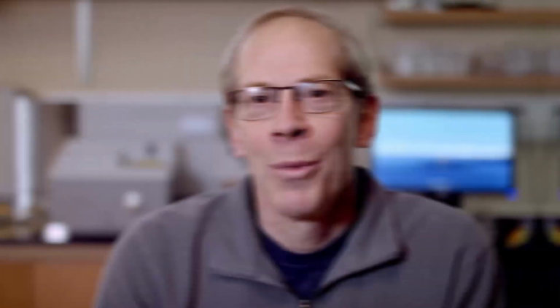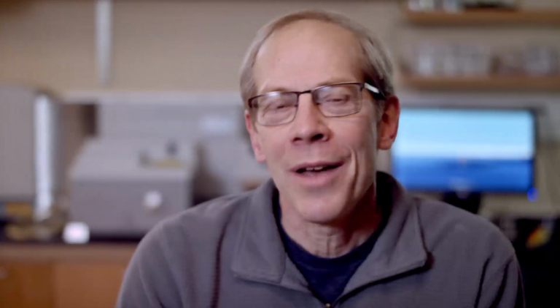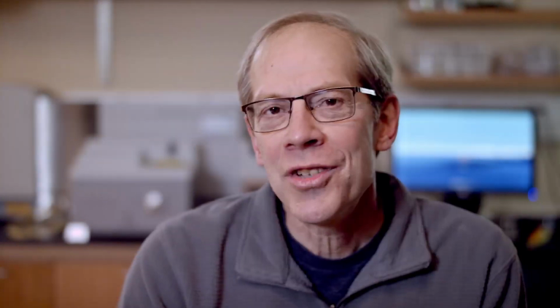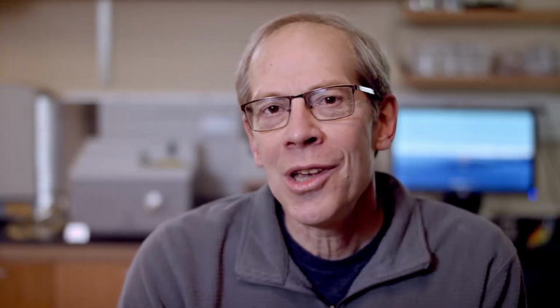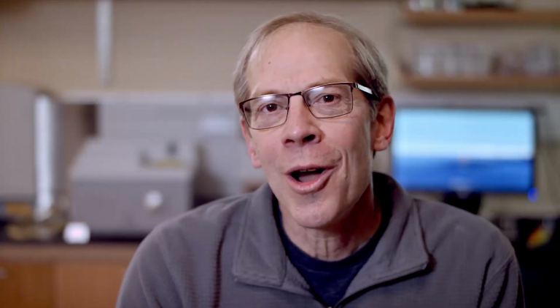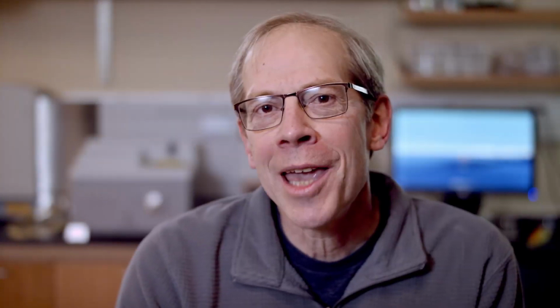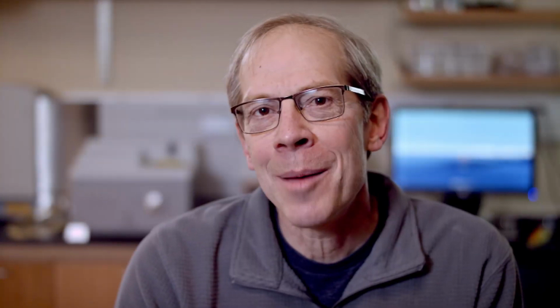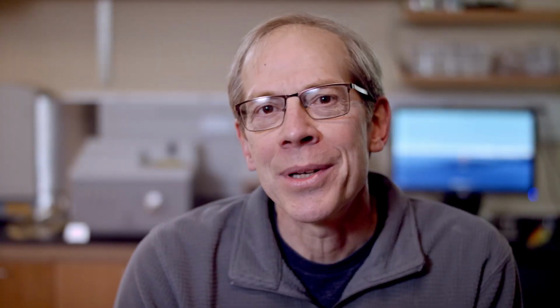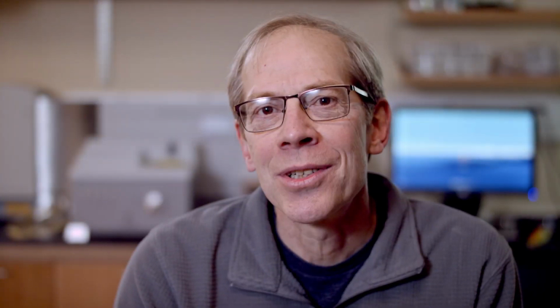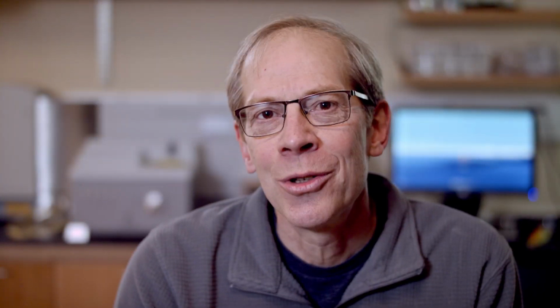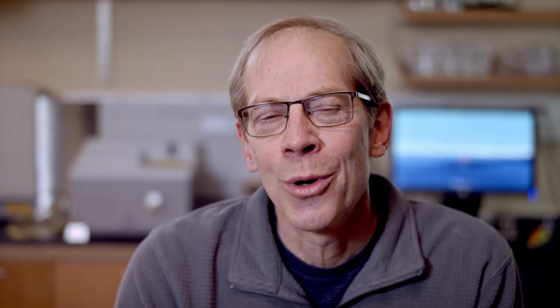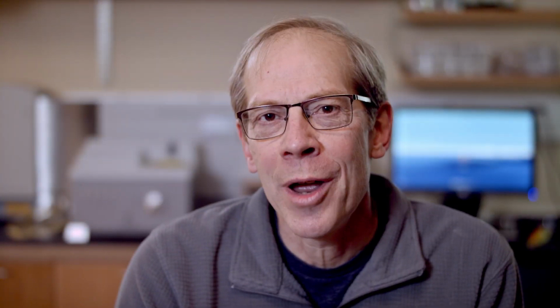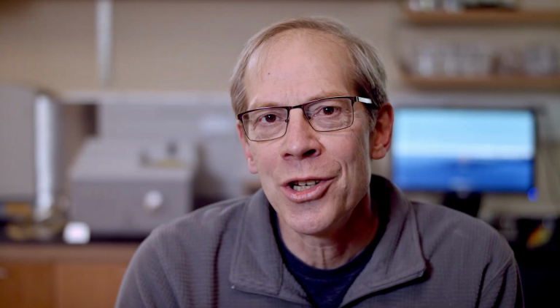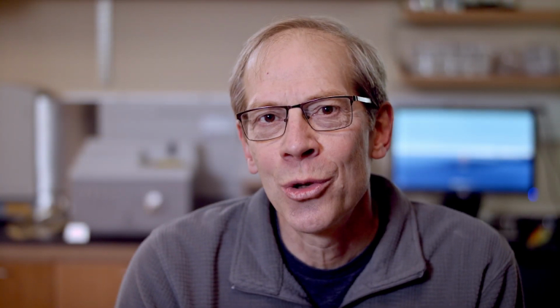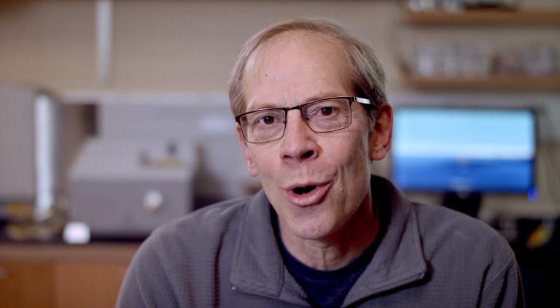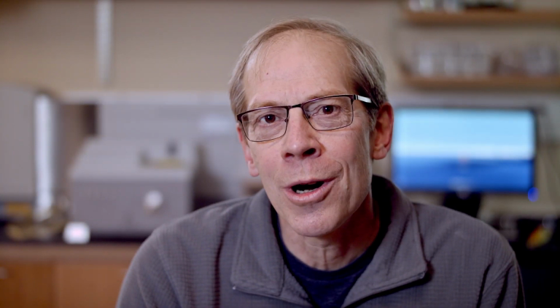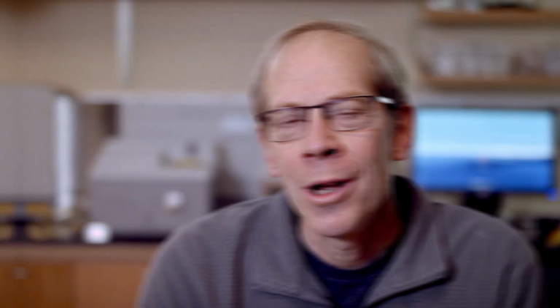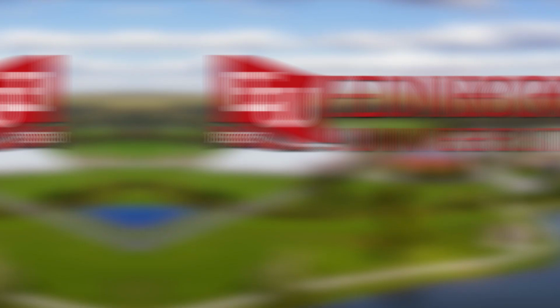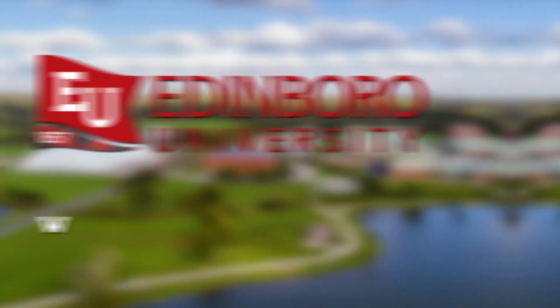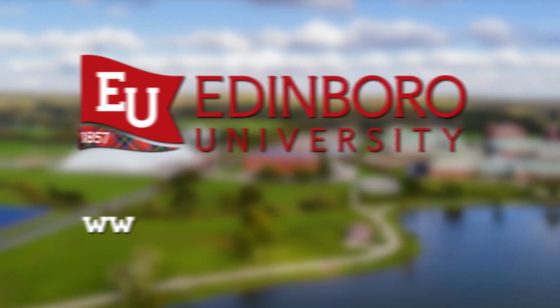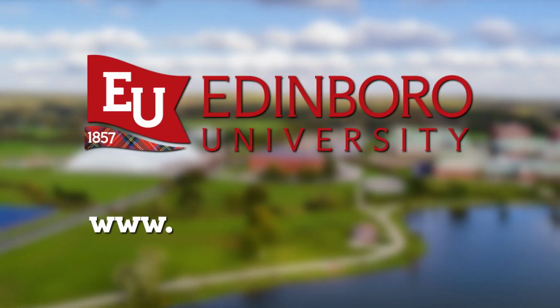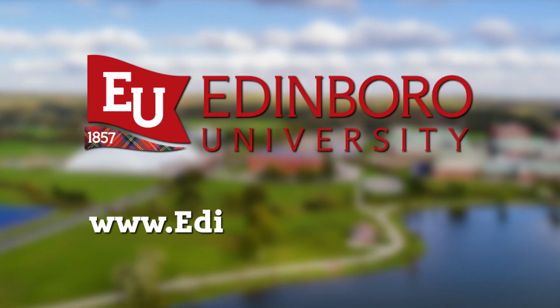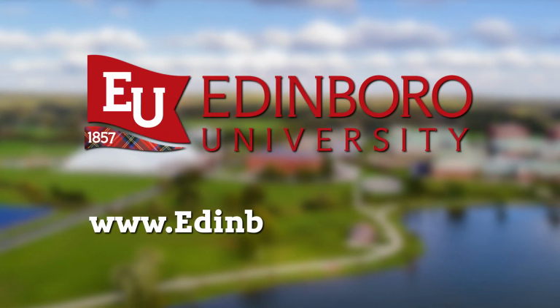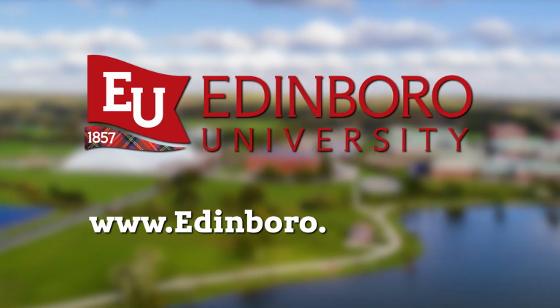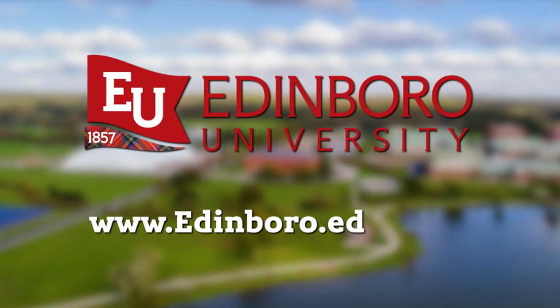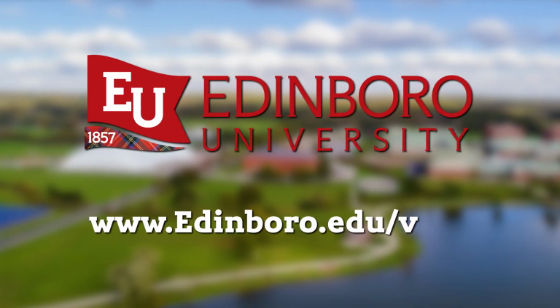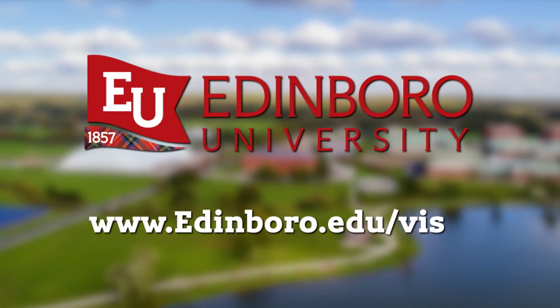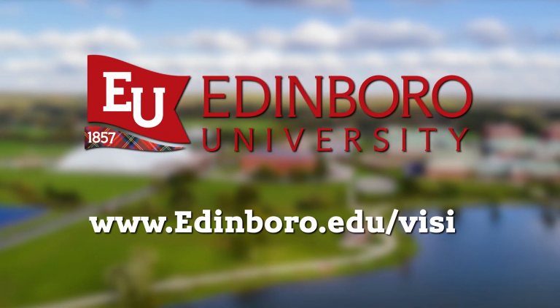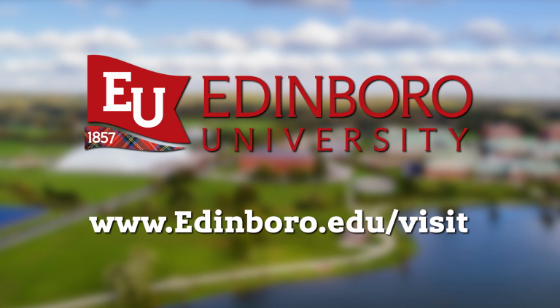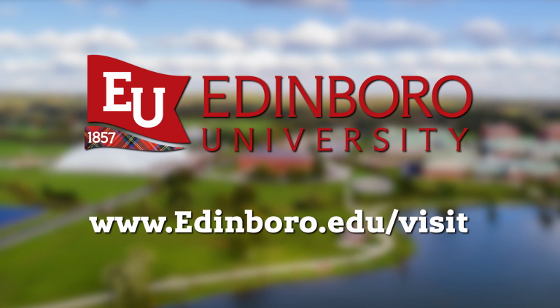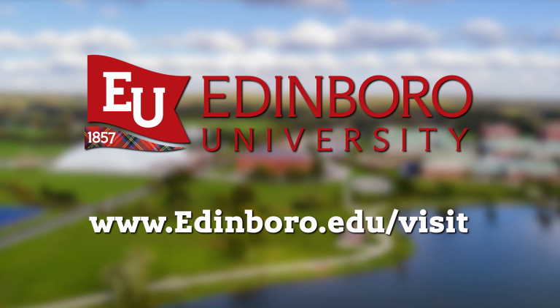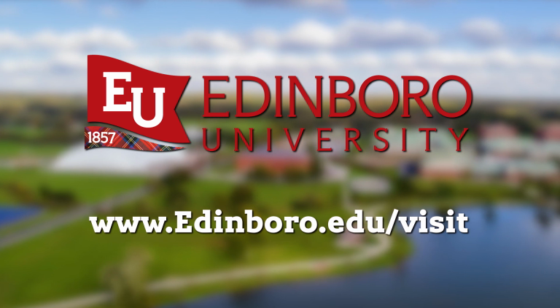We'd love to see you on campus. To arrange a tour, go to edinboro.edu/visit.